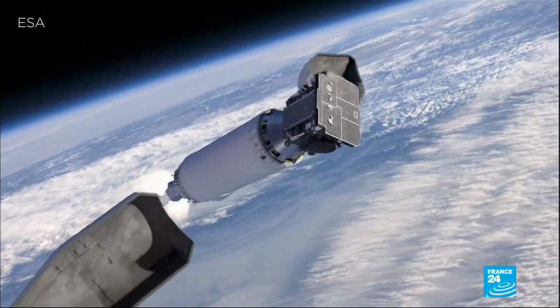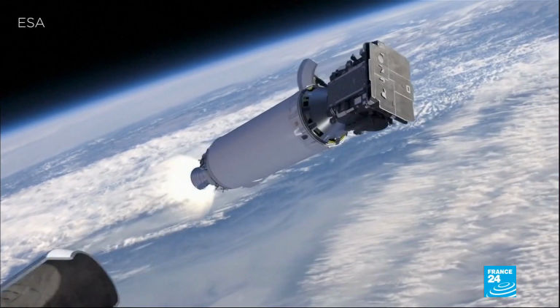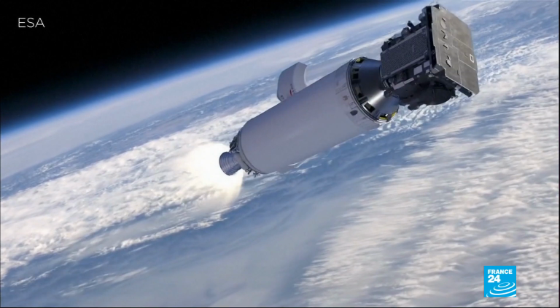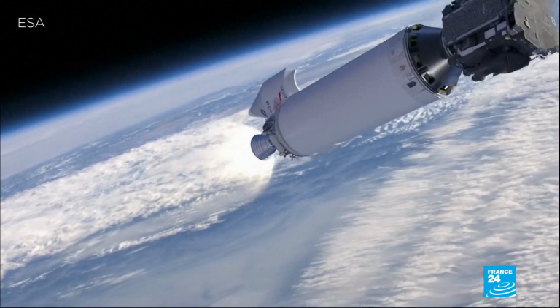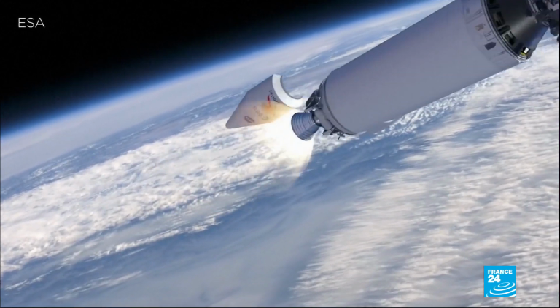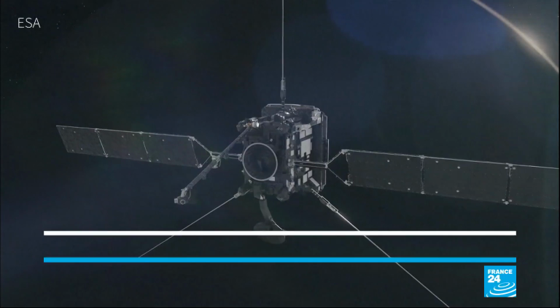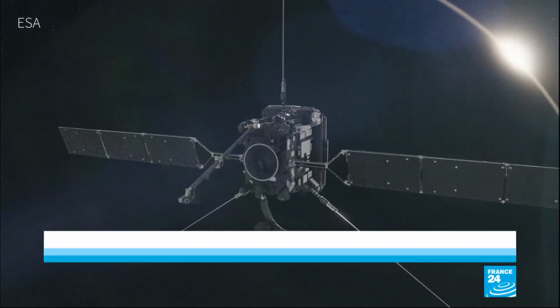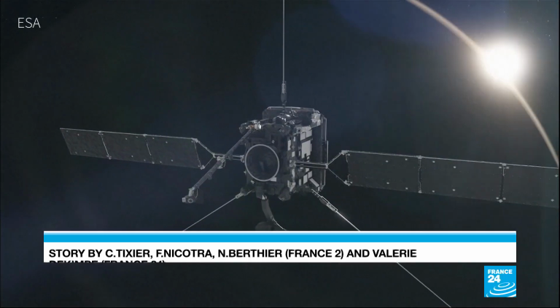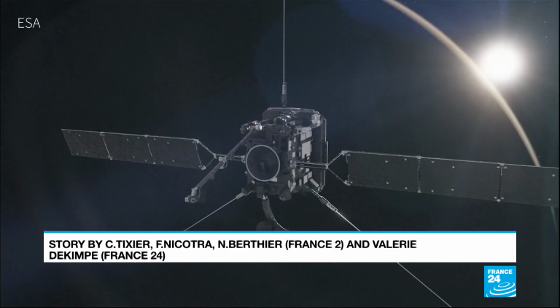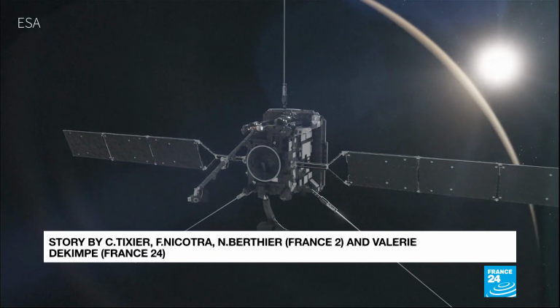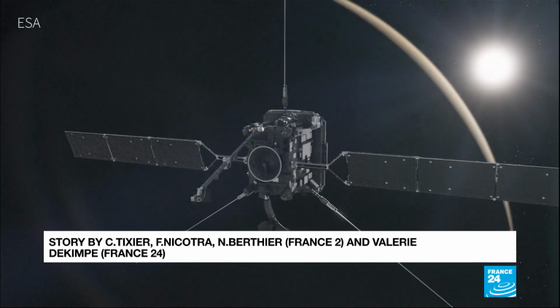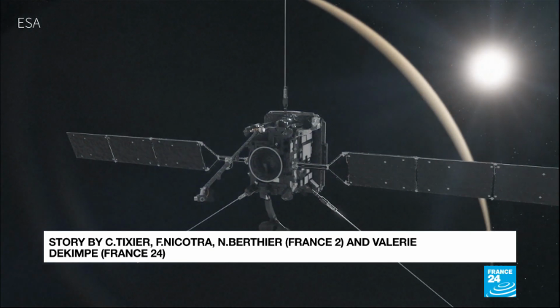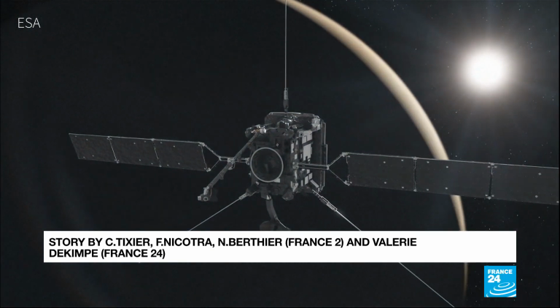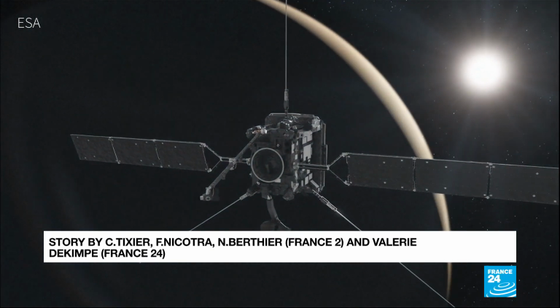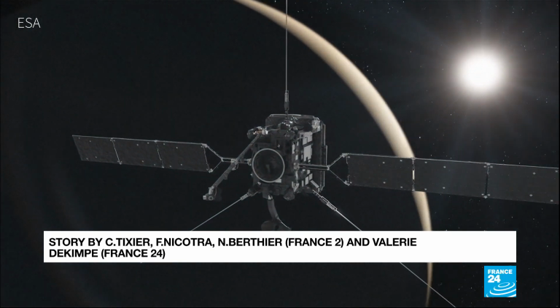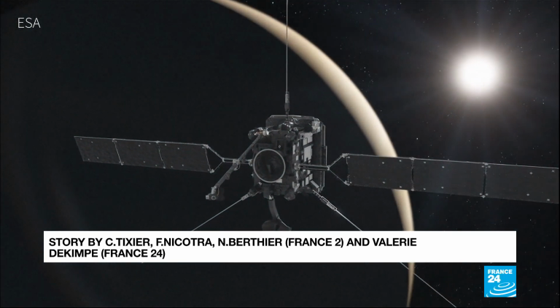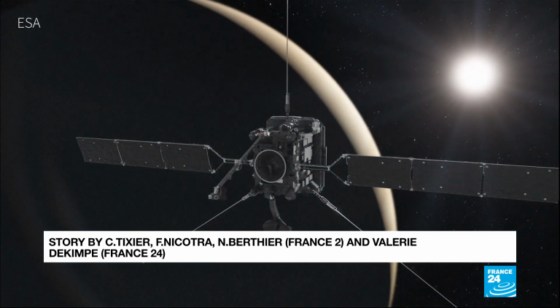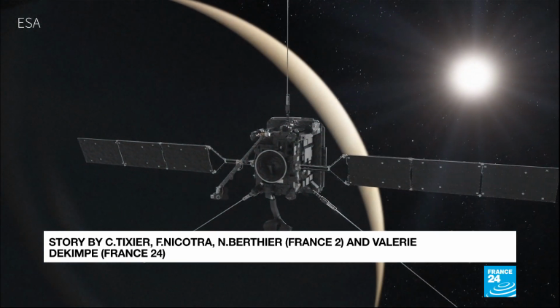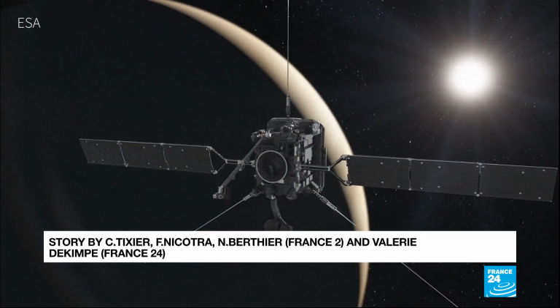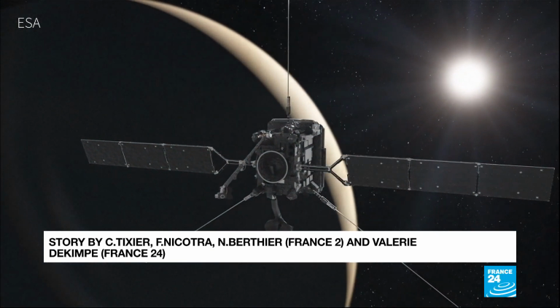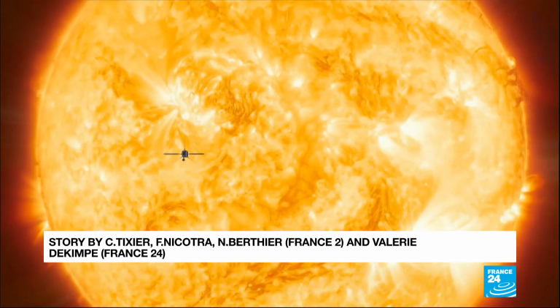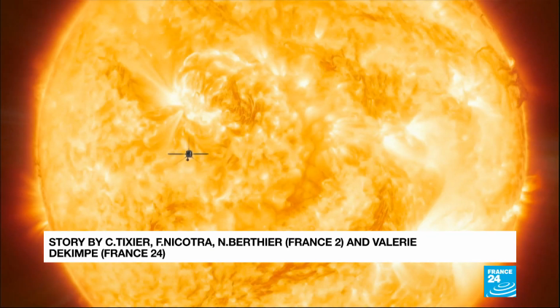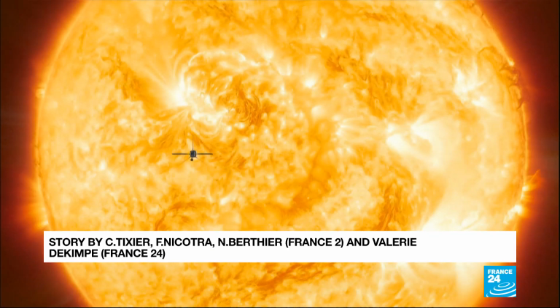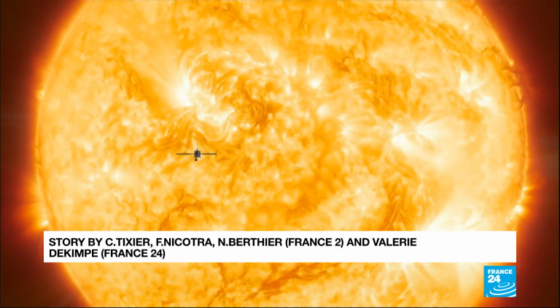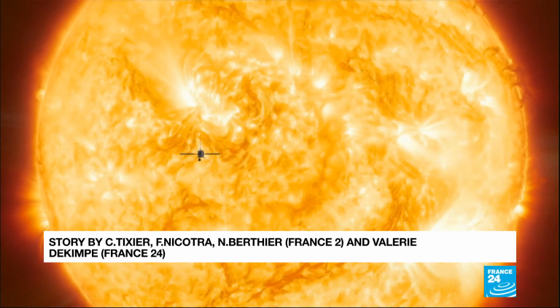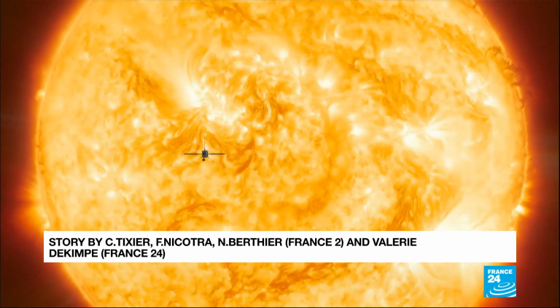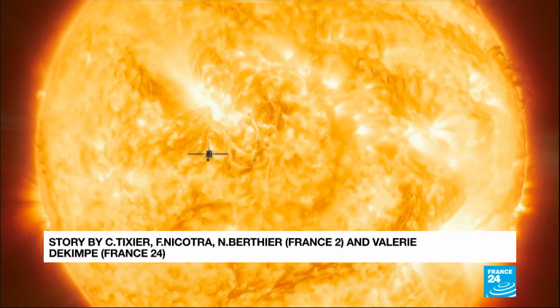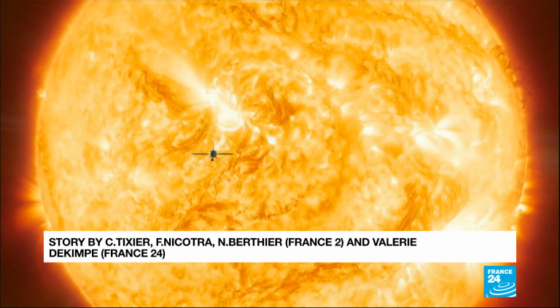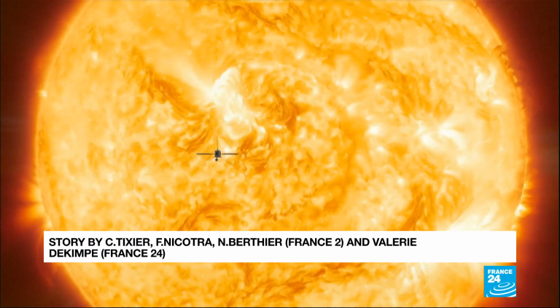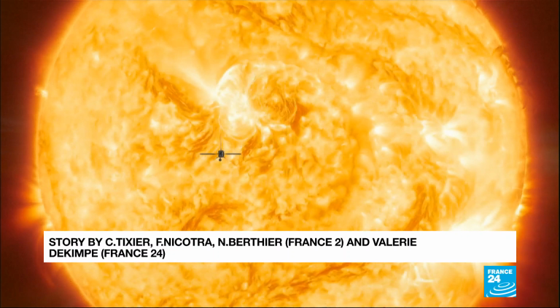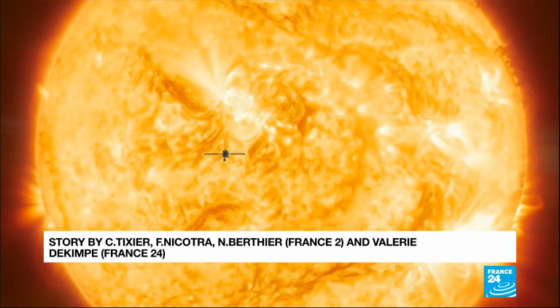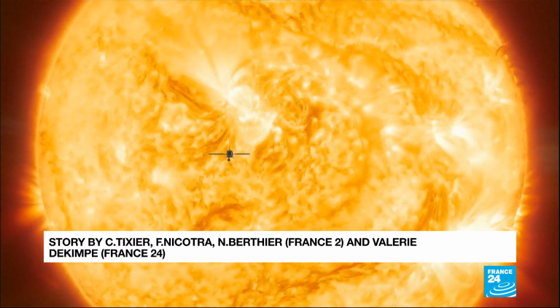The mission is set to last for nine years and complete 22 orbits of the Sun.